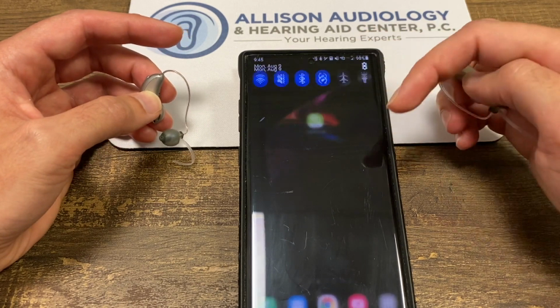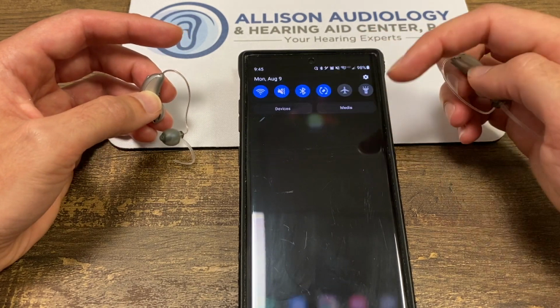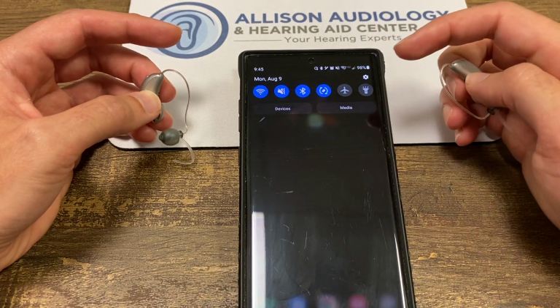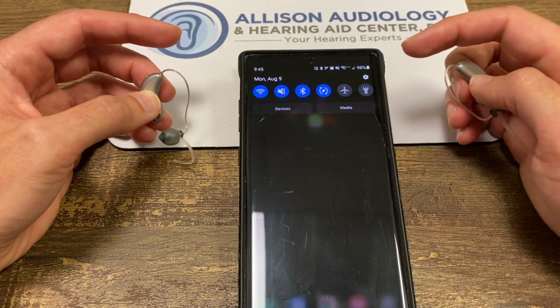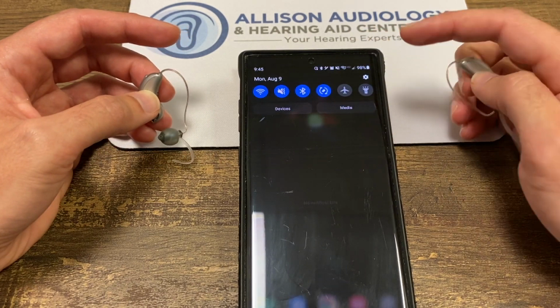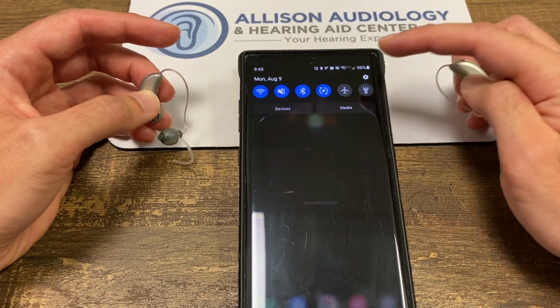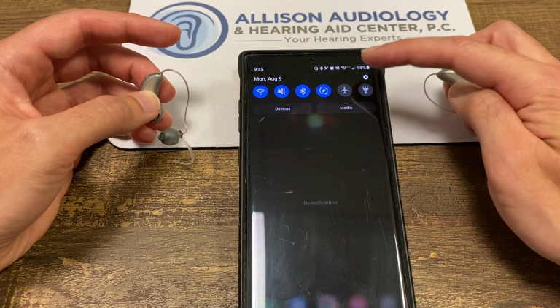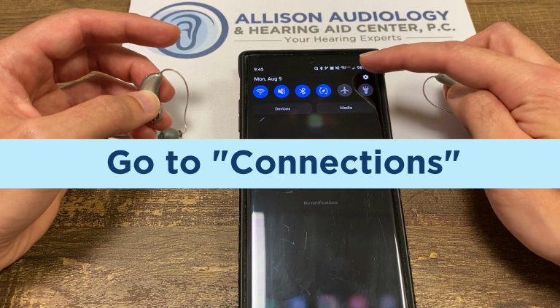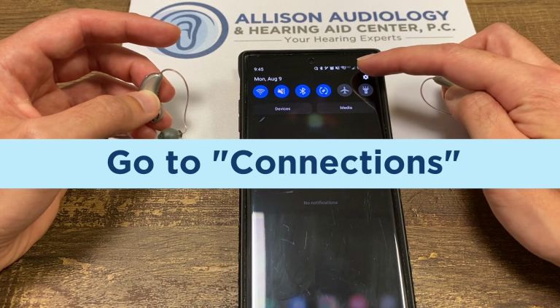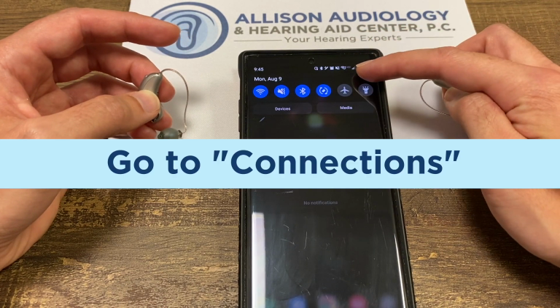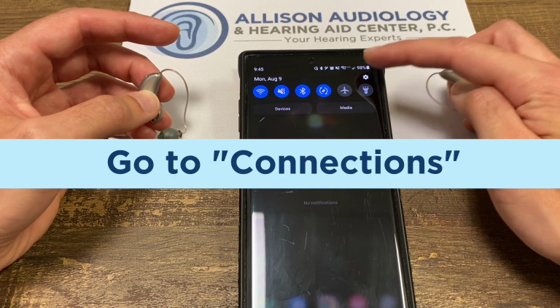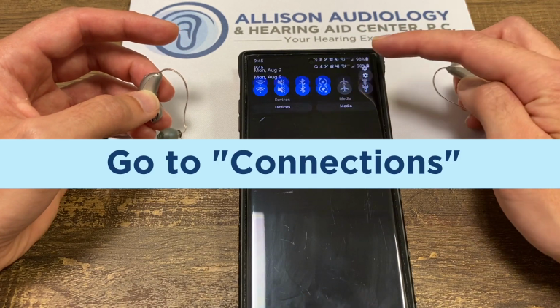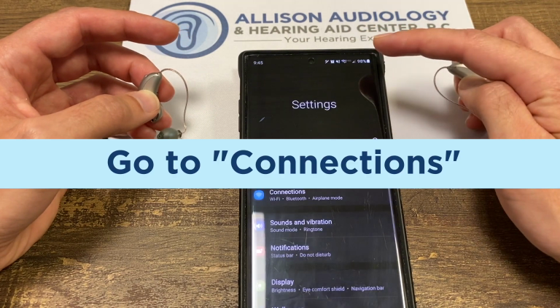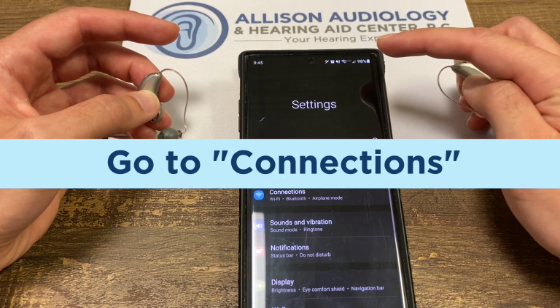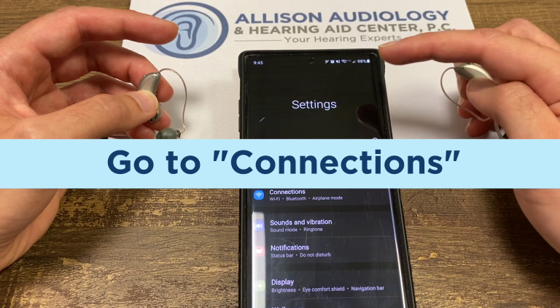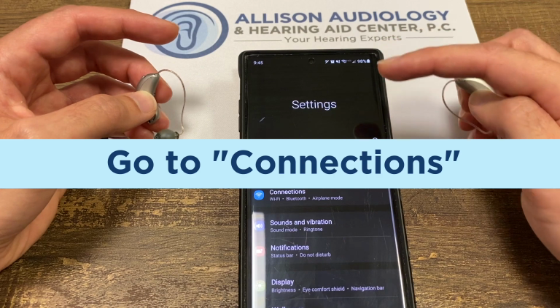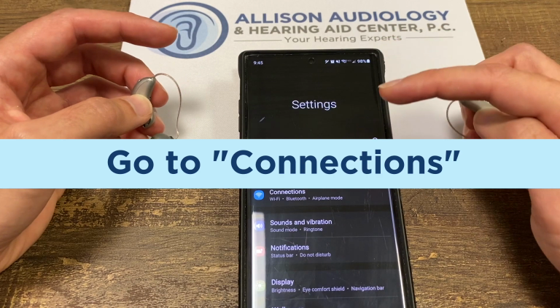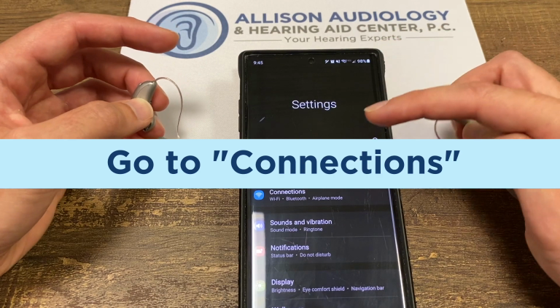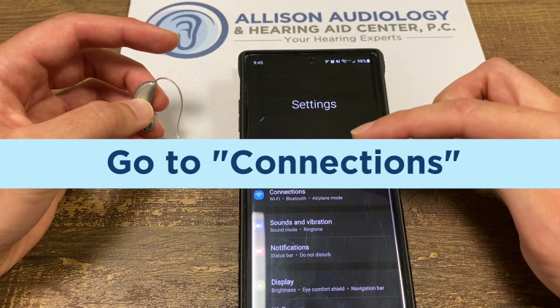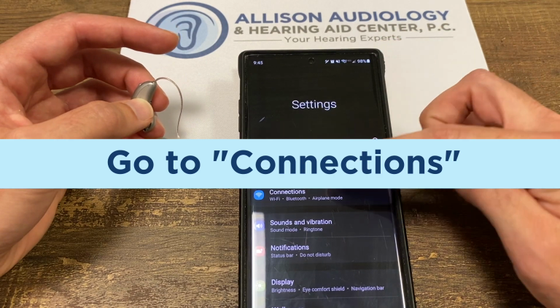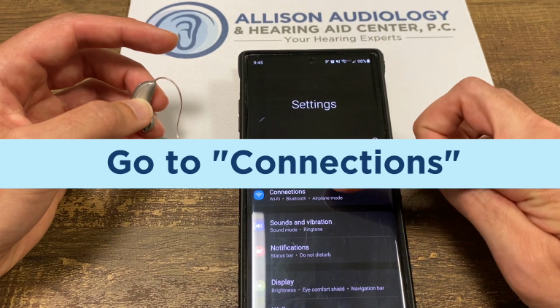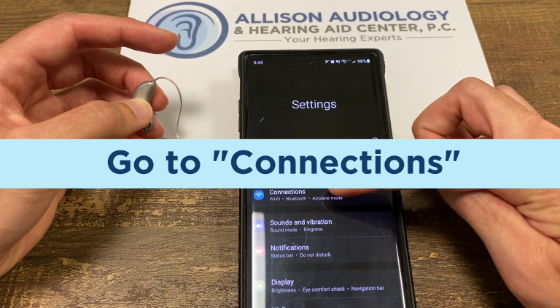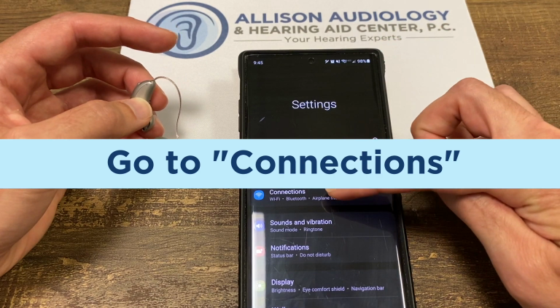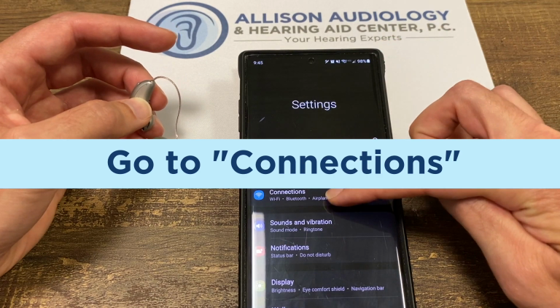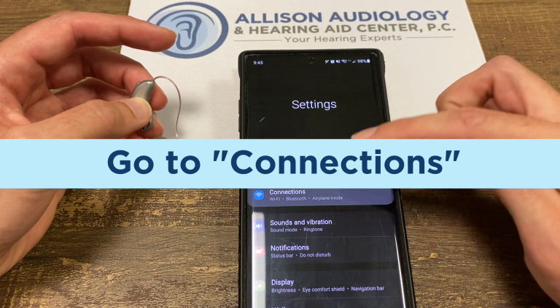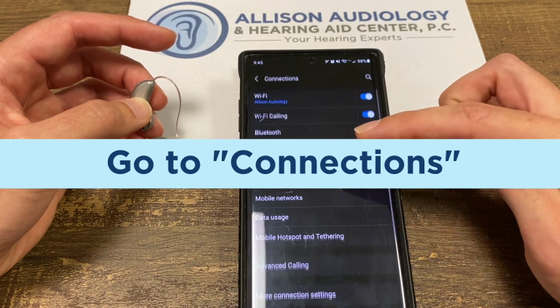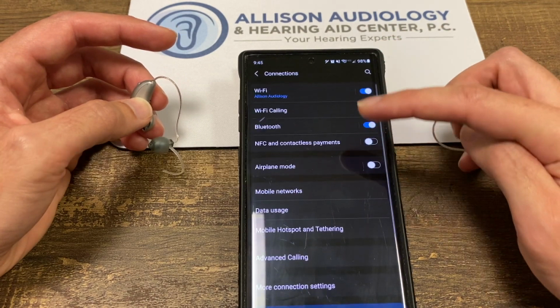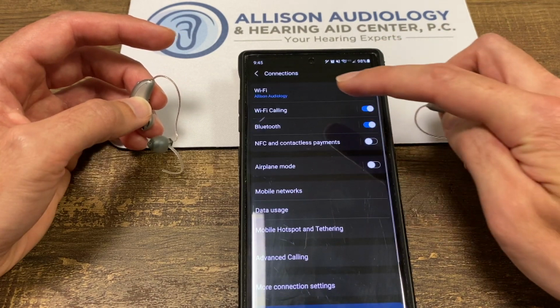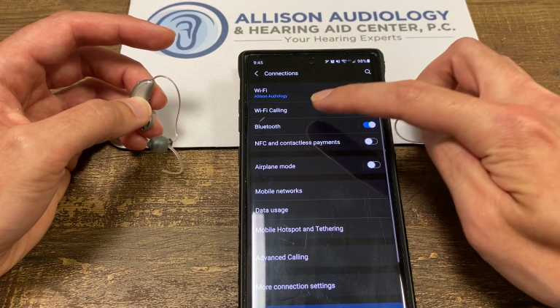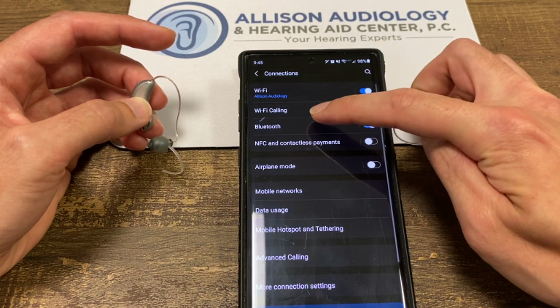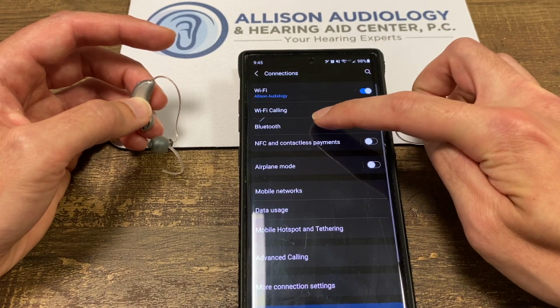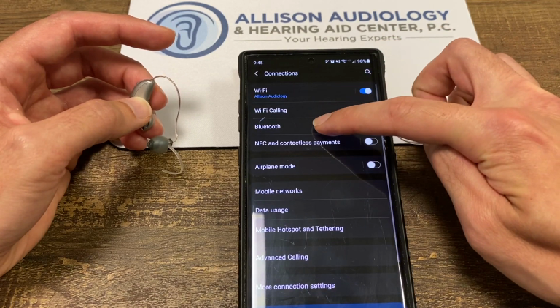We're going to go down to your settings. We're going to look for connections and Bluetooth.